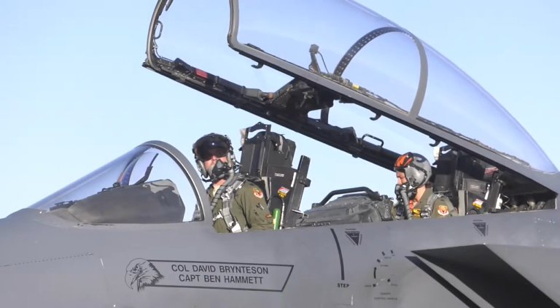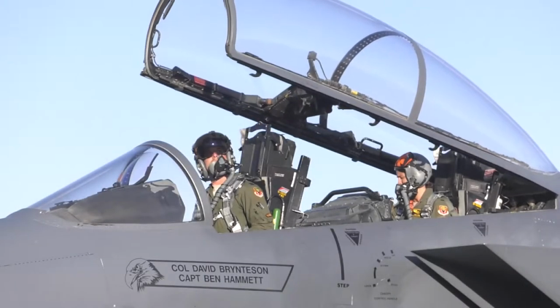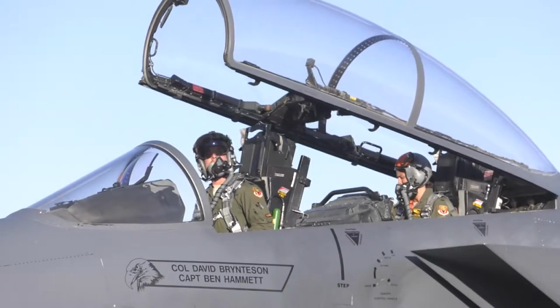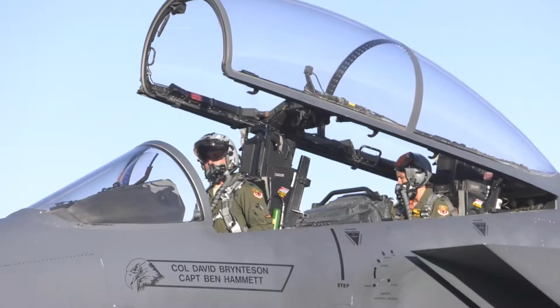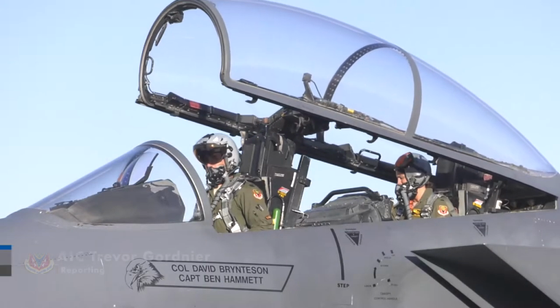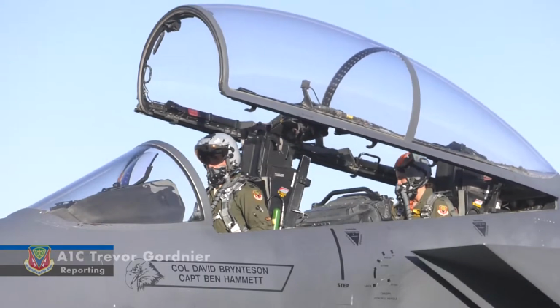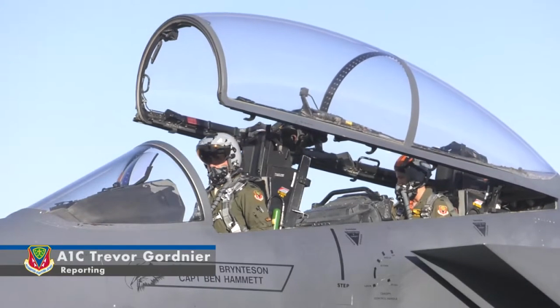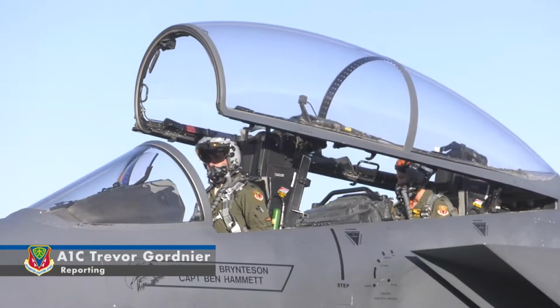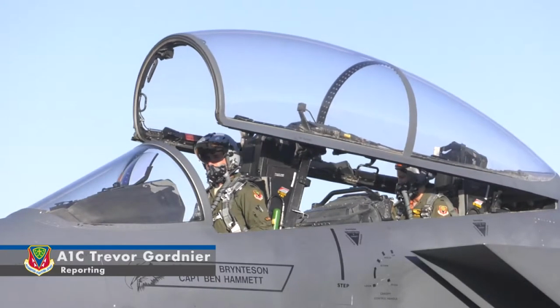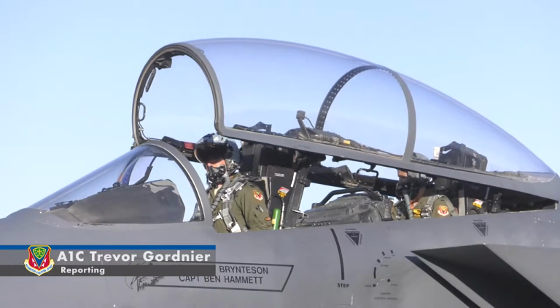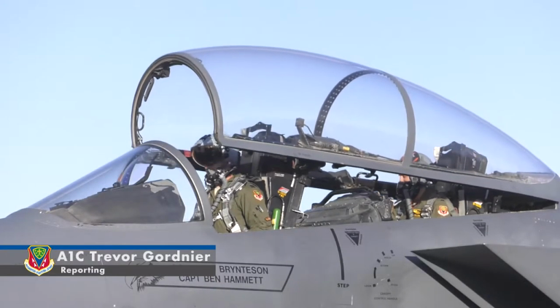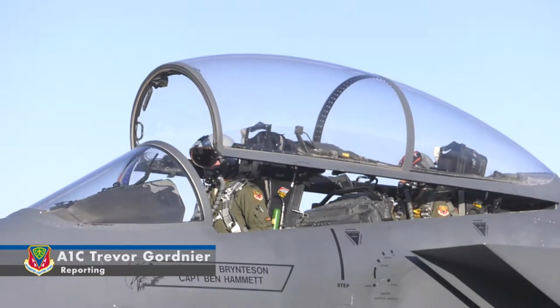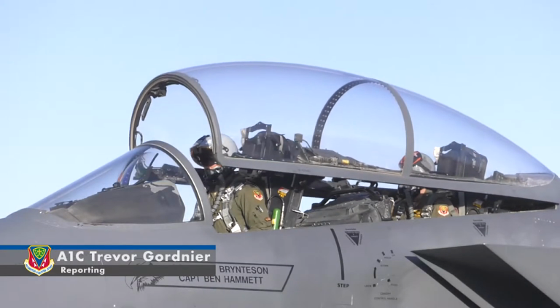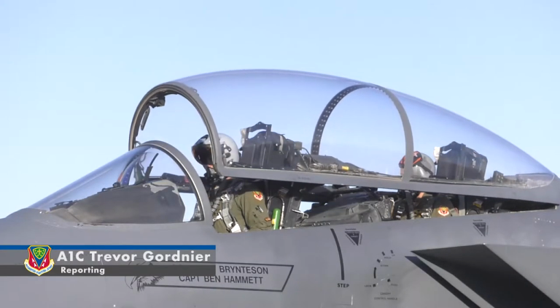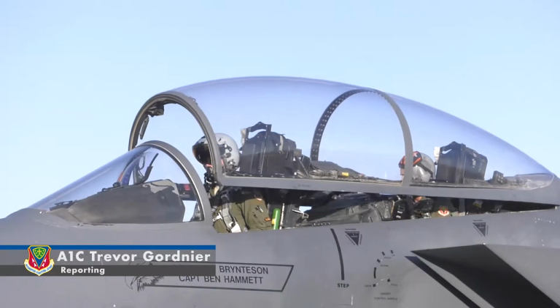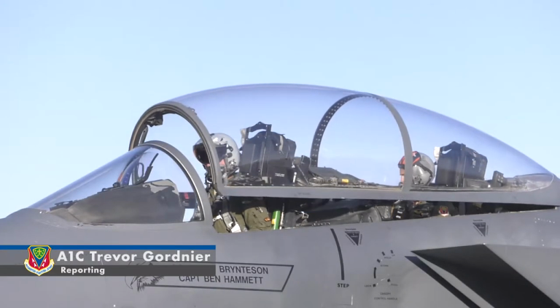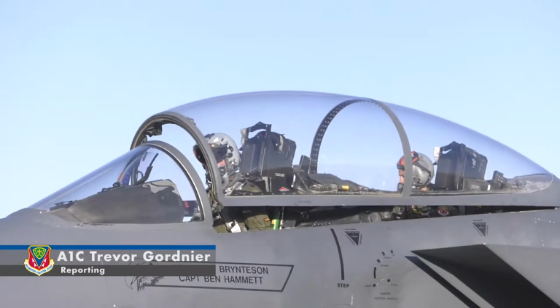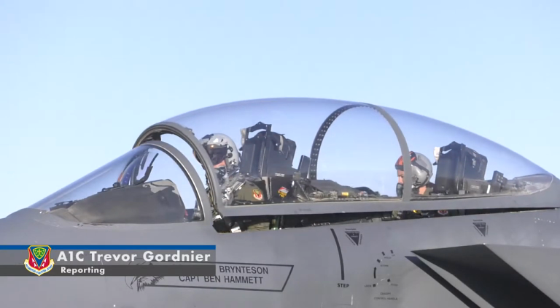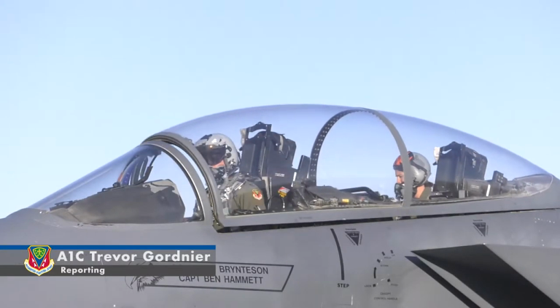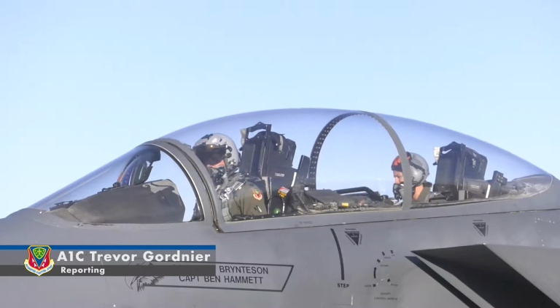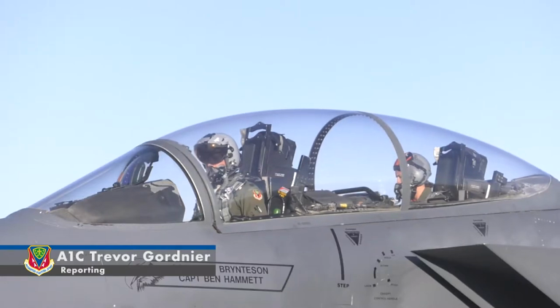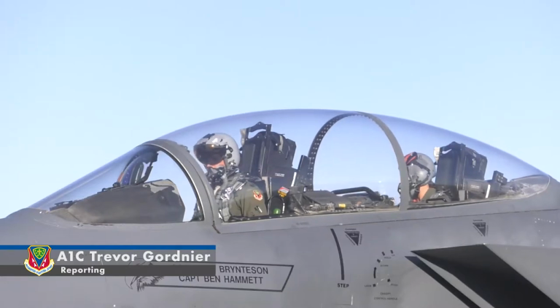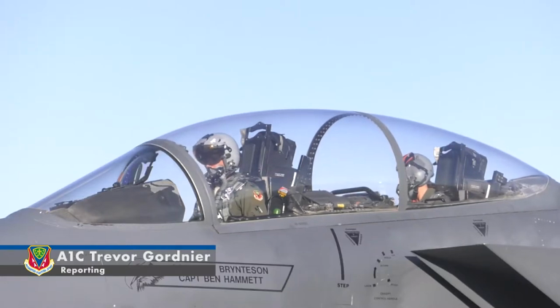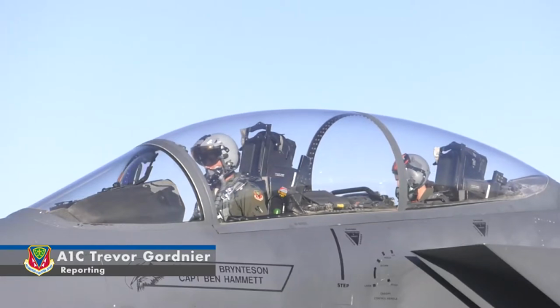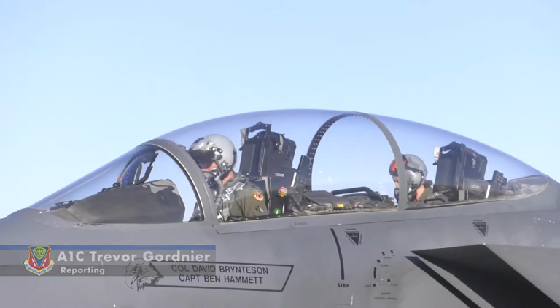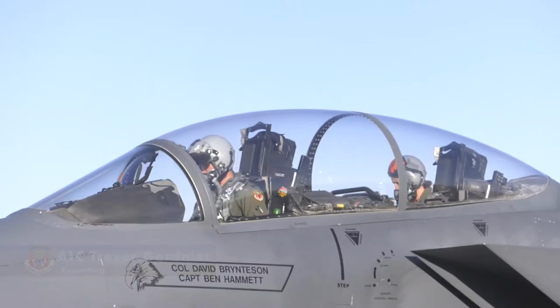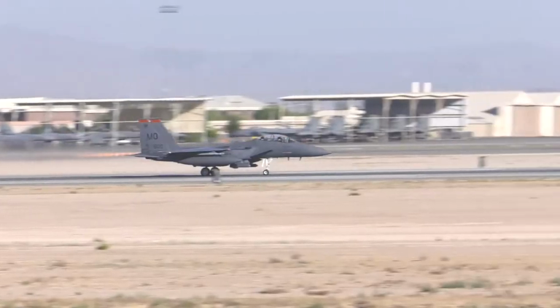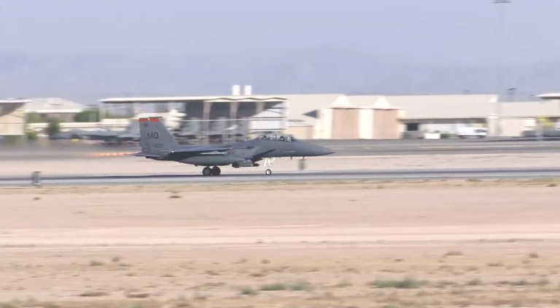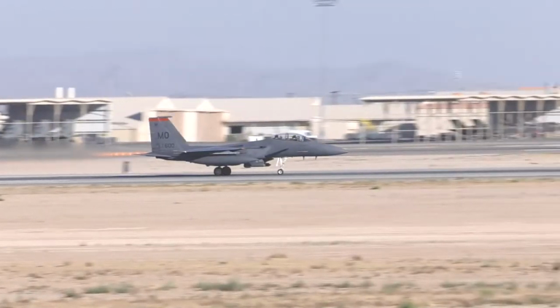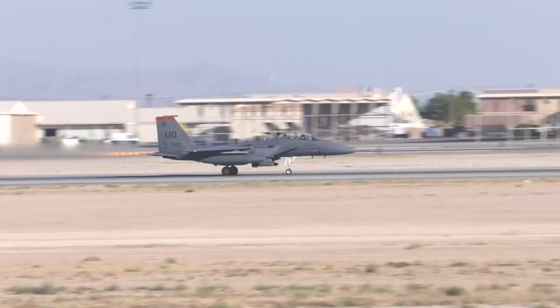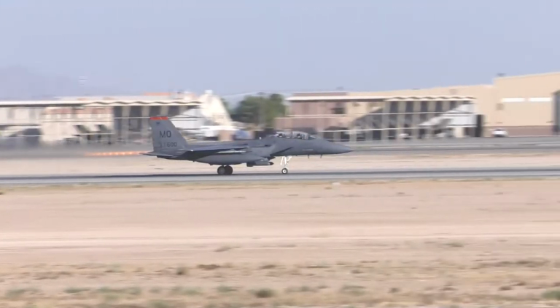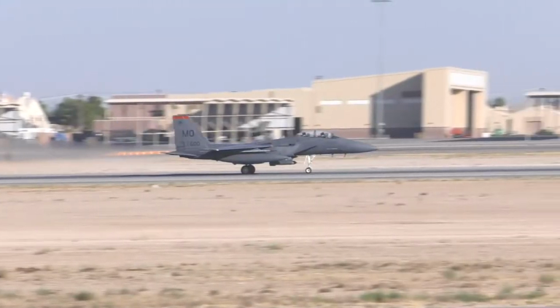Airmen from the 366th Fighter Wing, Mountain Home Air Force Base, Idaho, have come to Nellis Air Force Base, Nevada to participate in Green Flag West.